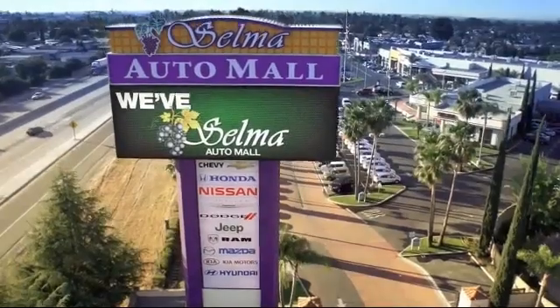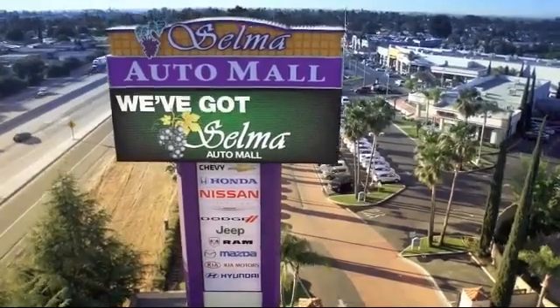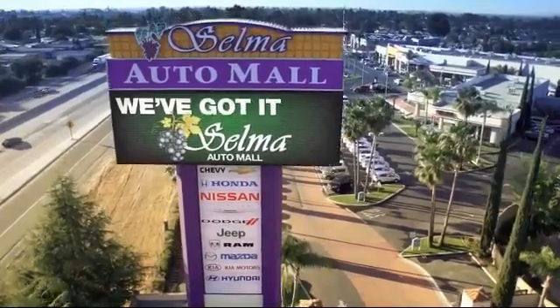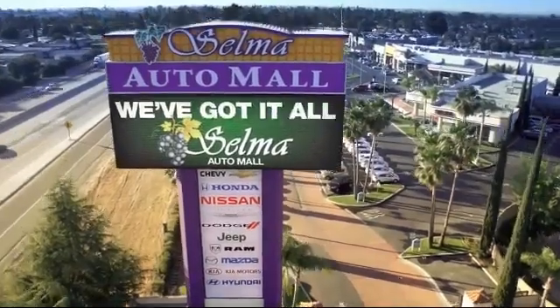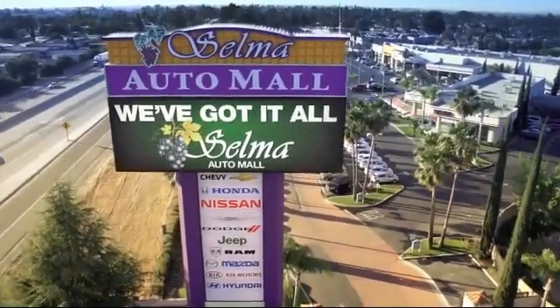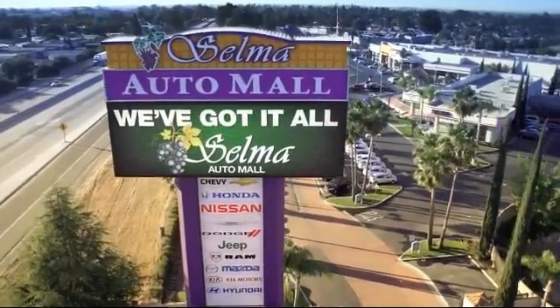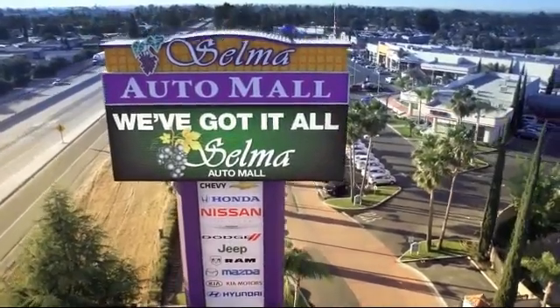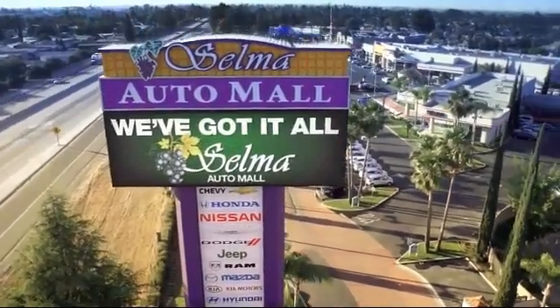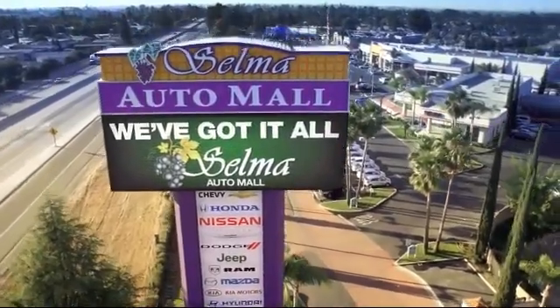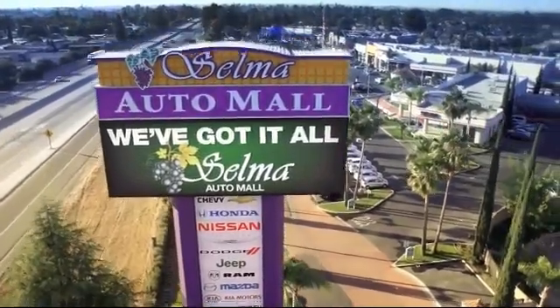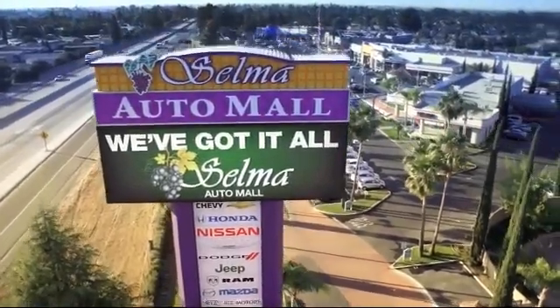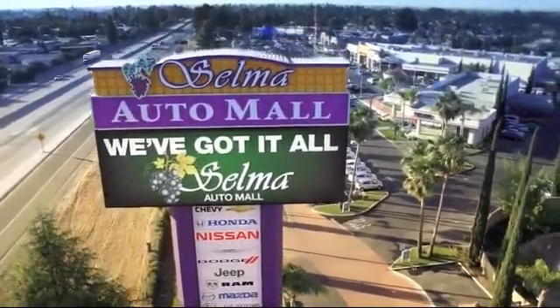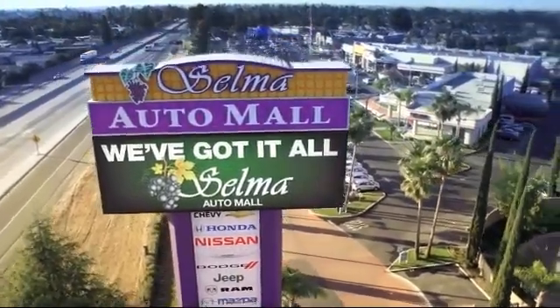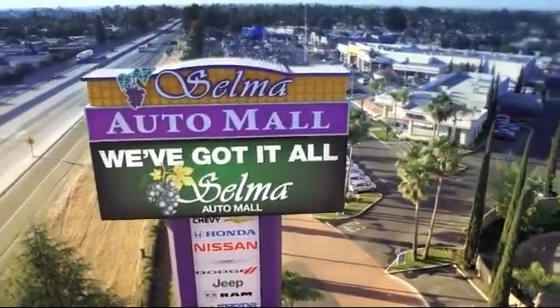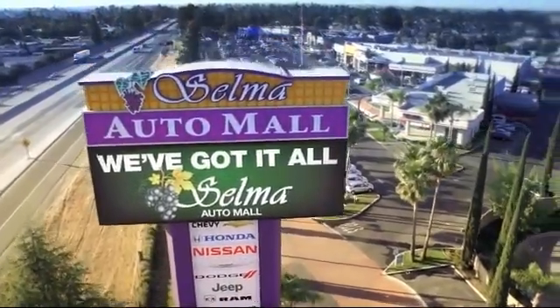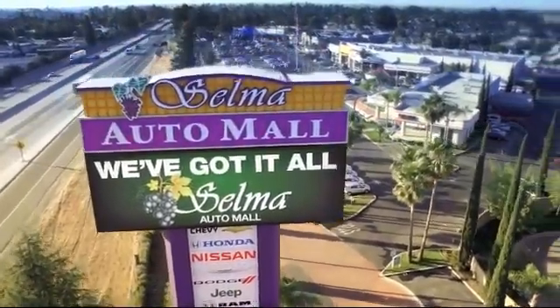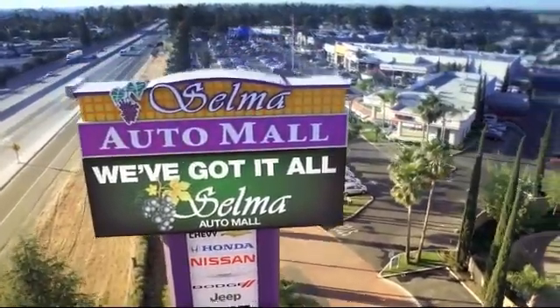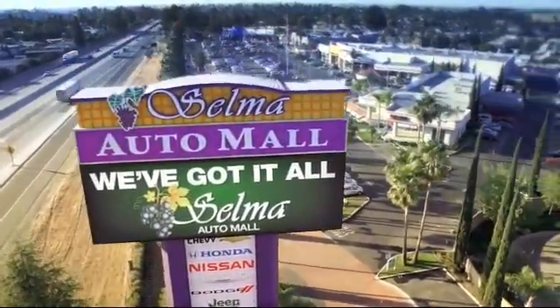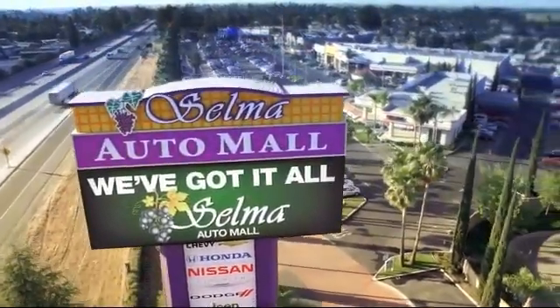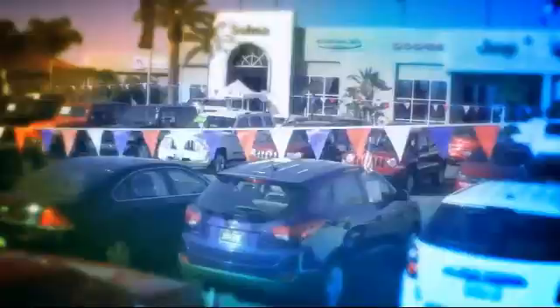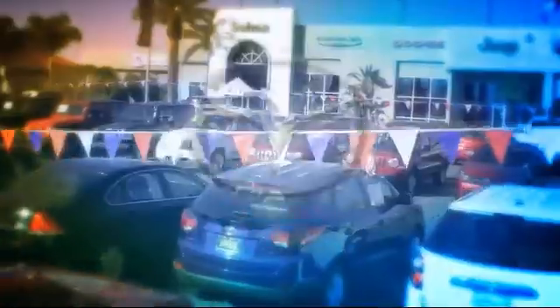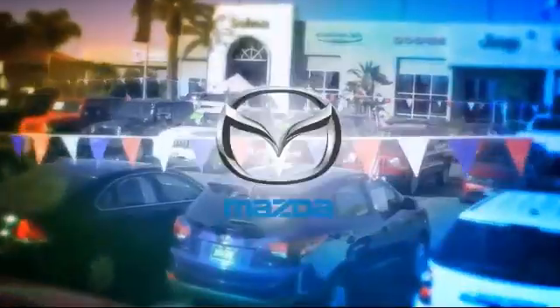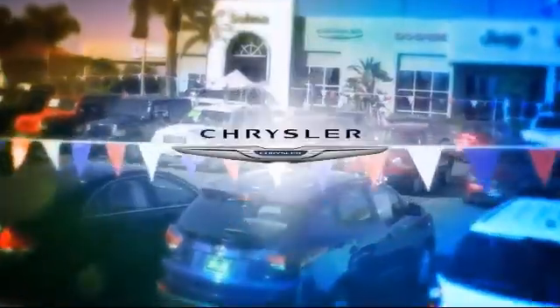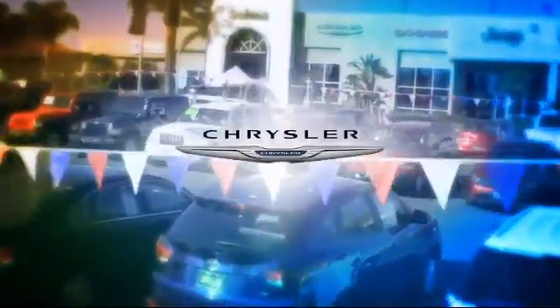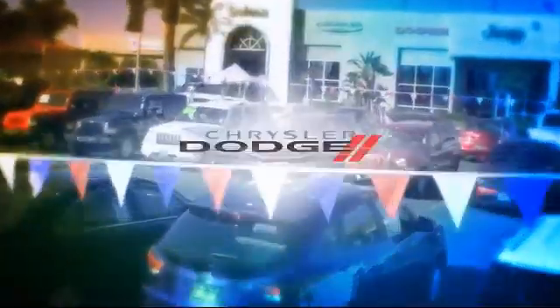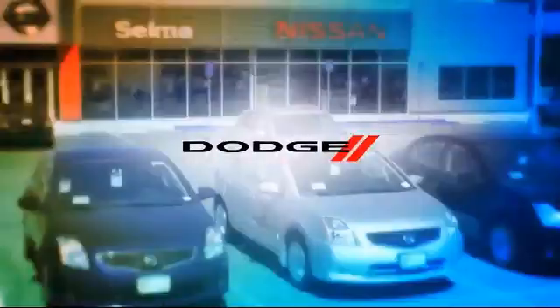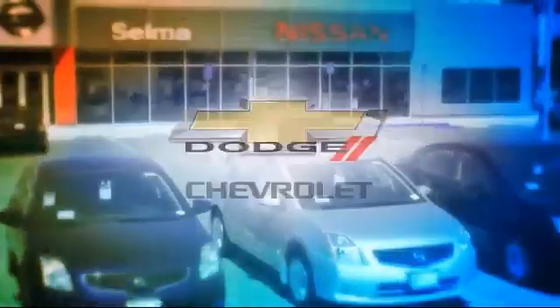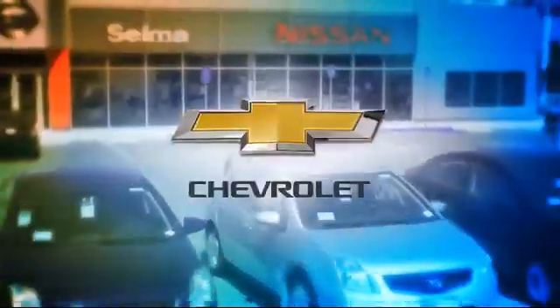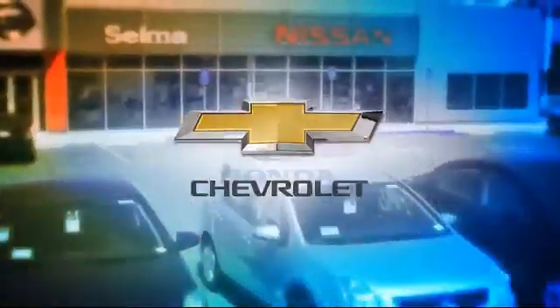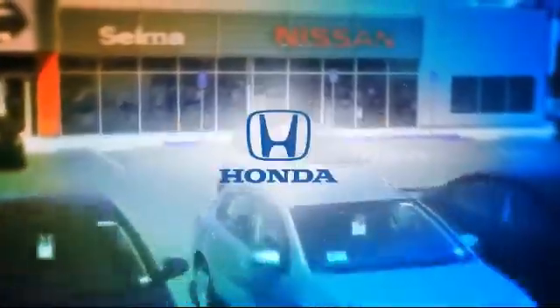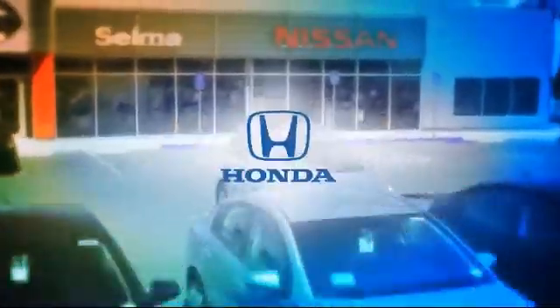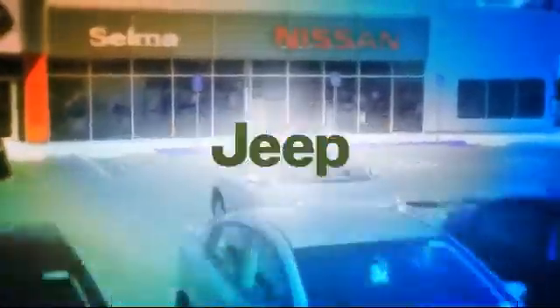Welcome to the Selma Automall, where we have over 11 brands of new and used vehicles to choose from.